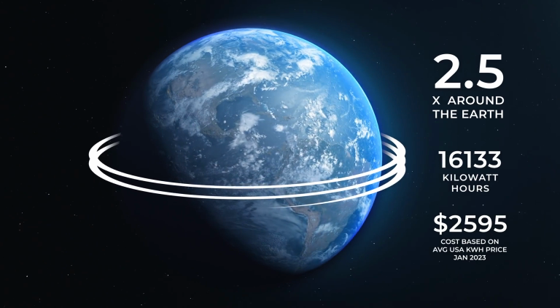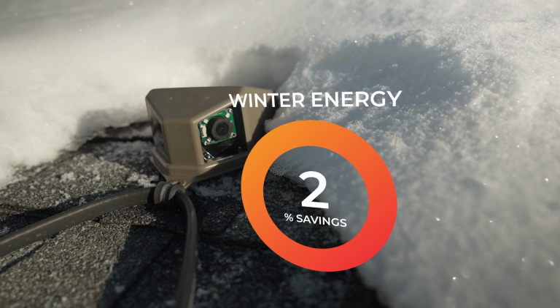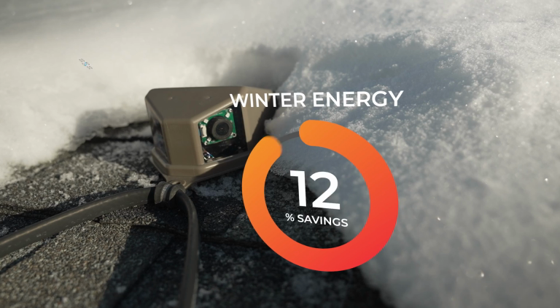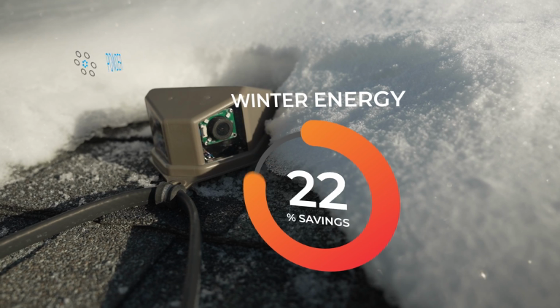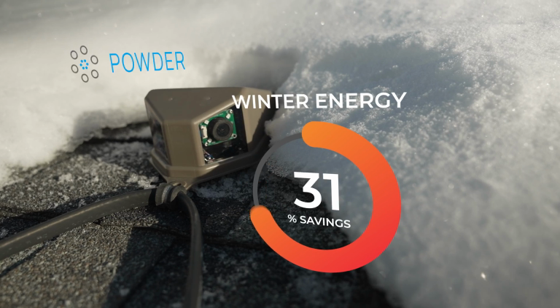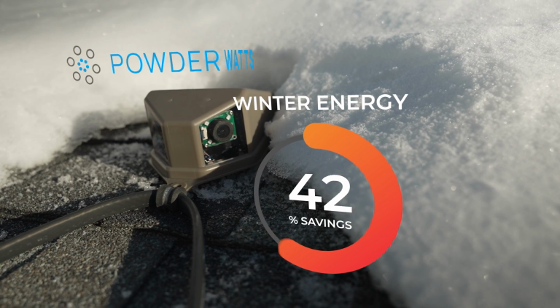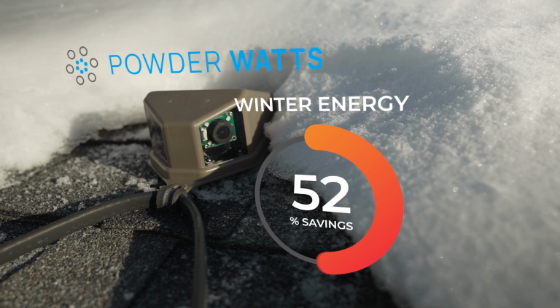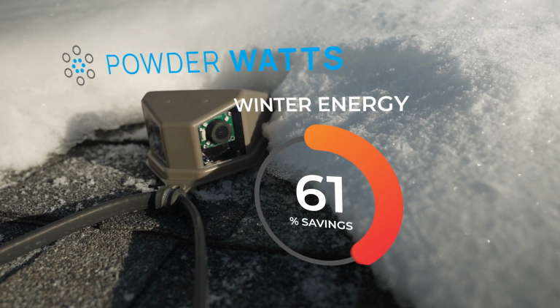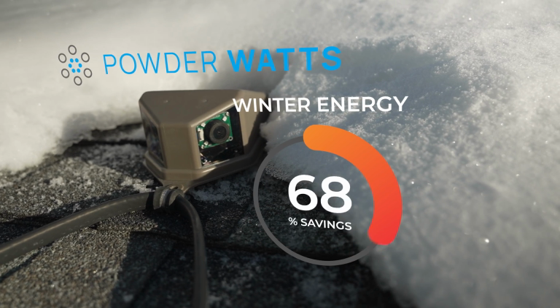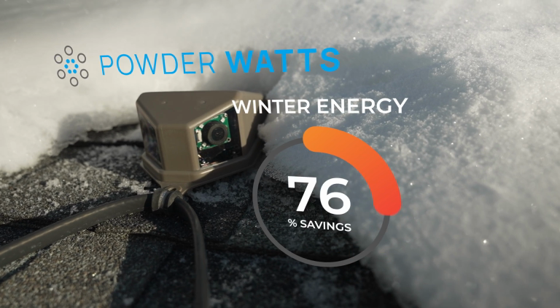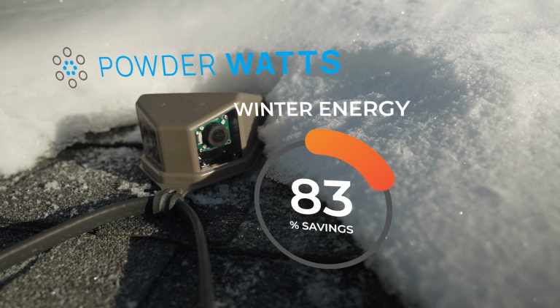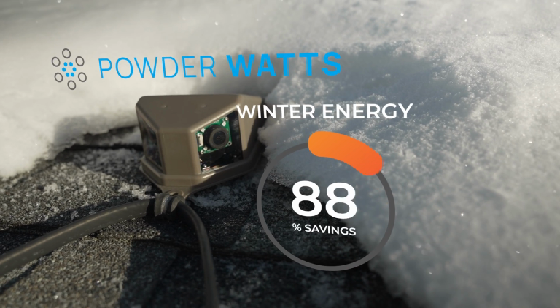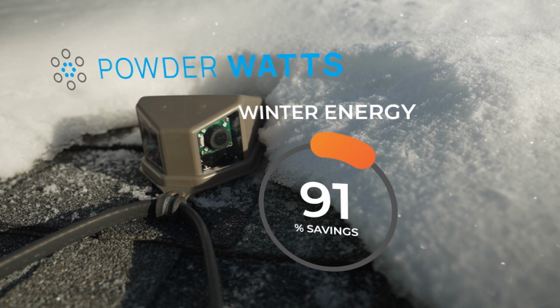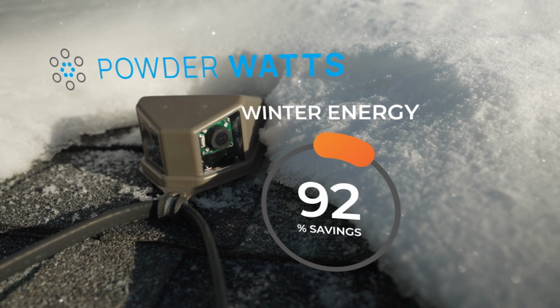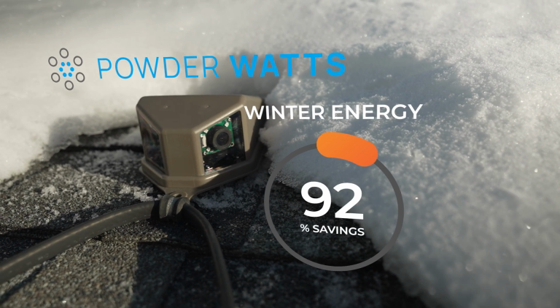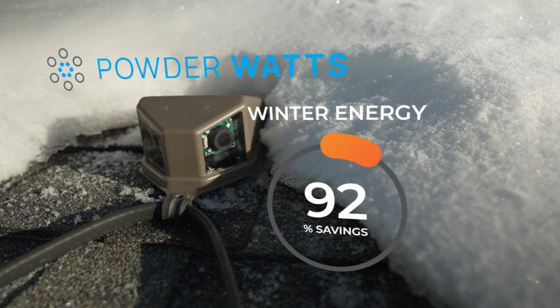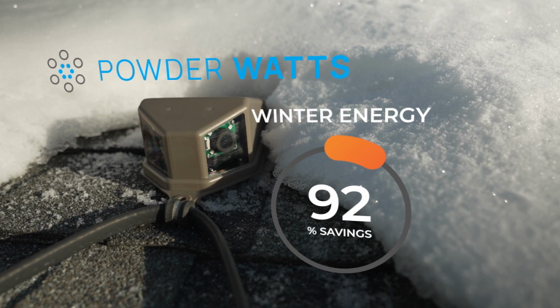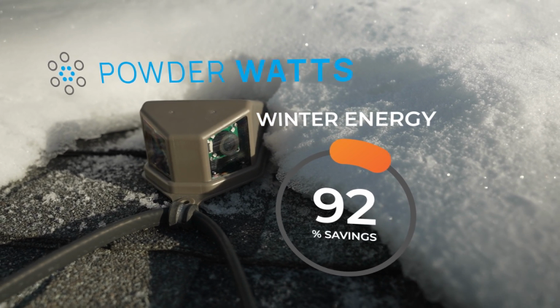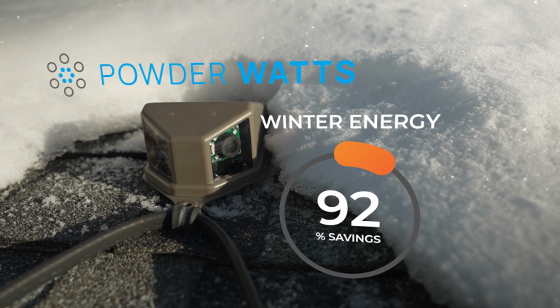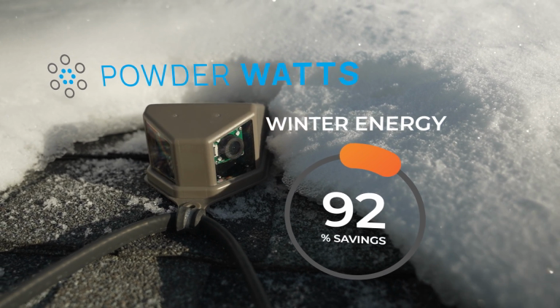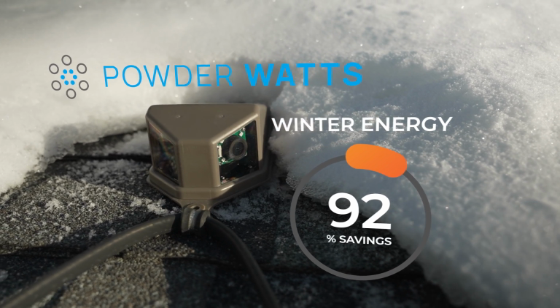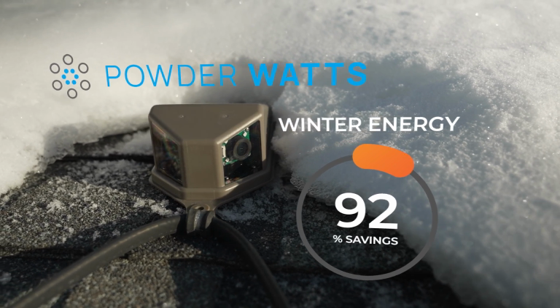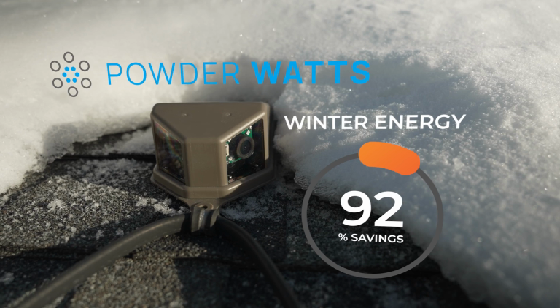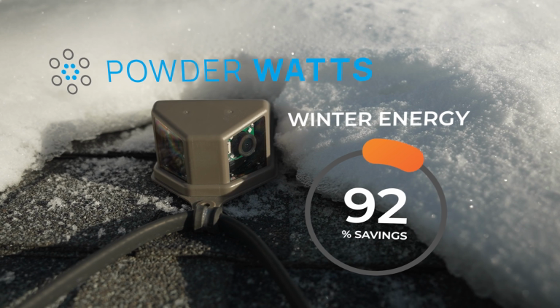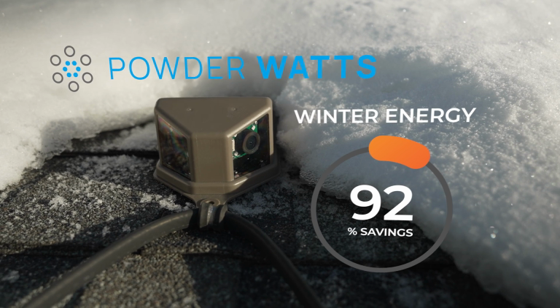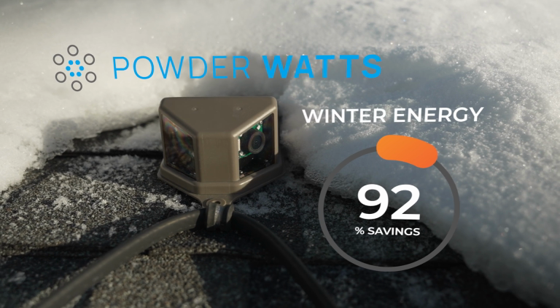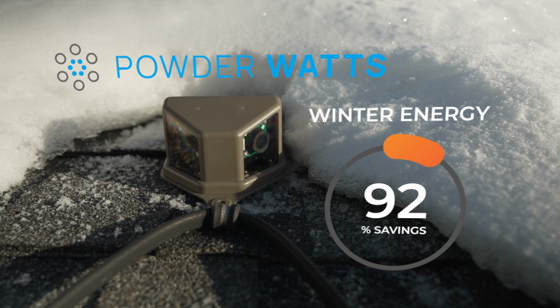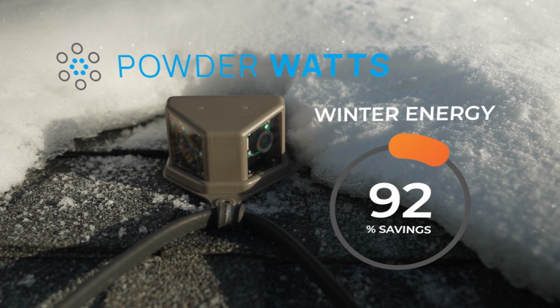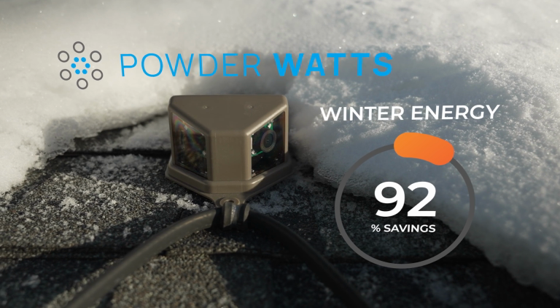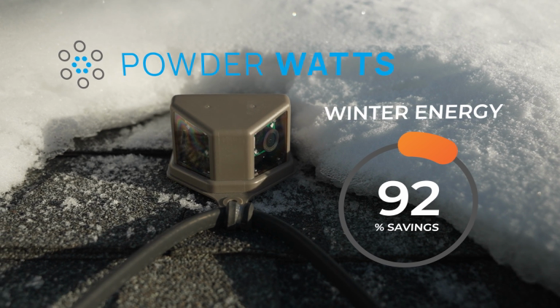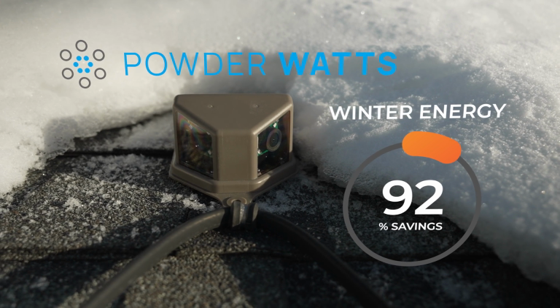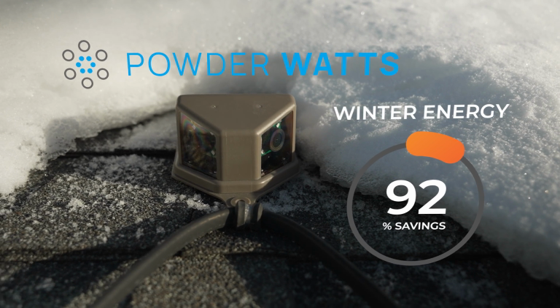If you had PowderWatts tech, you could save up to 92% on your winter energy. That's a lot of money.